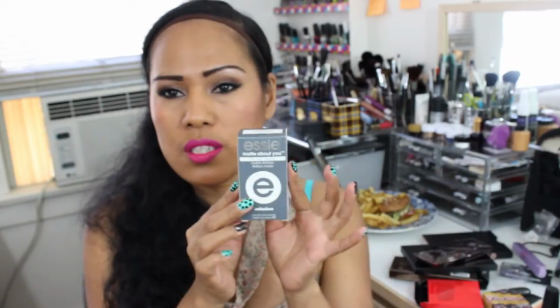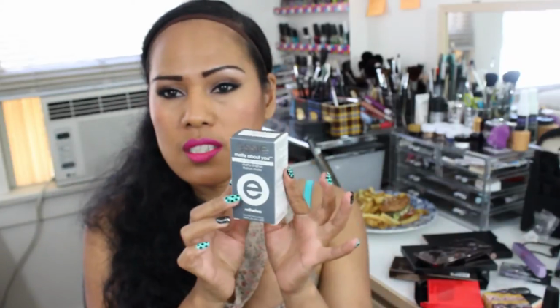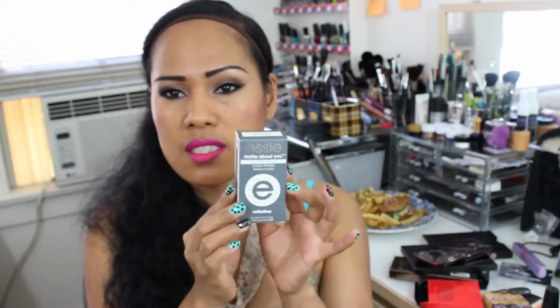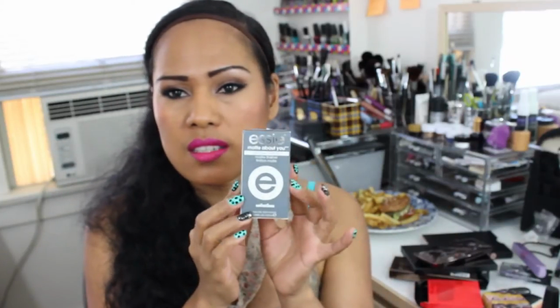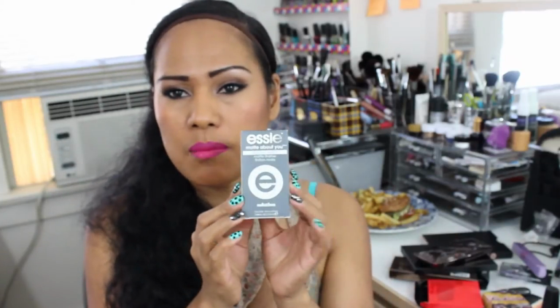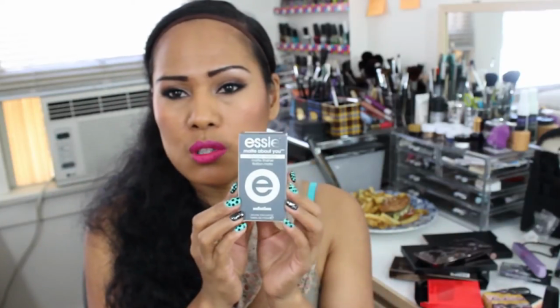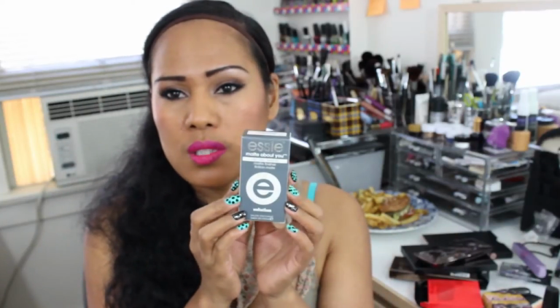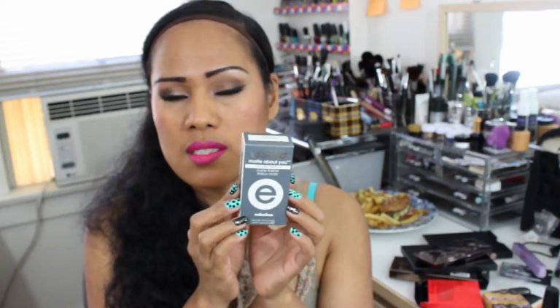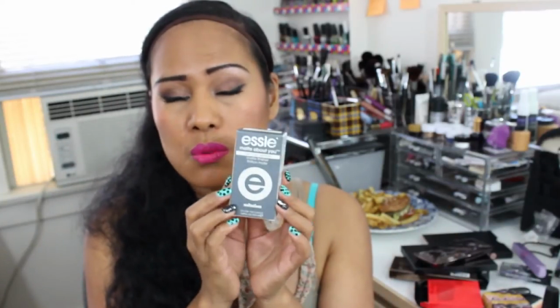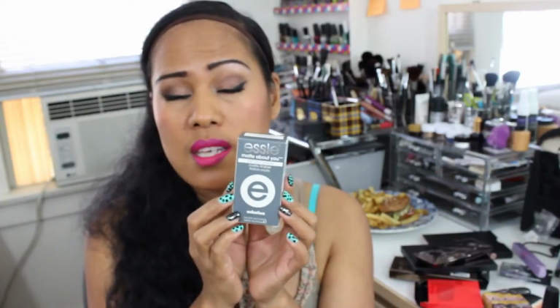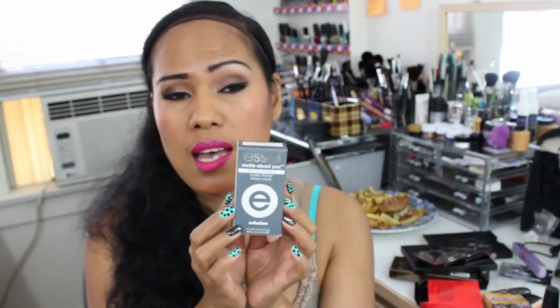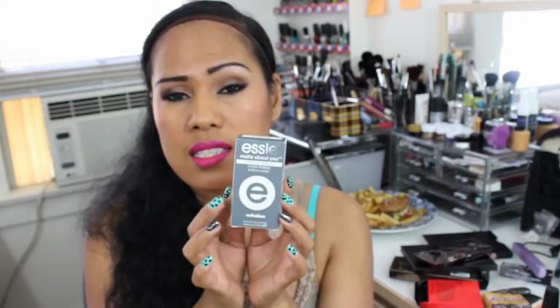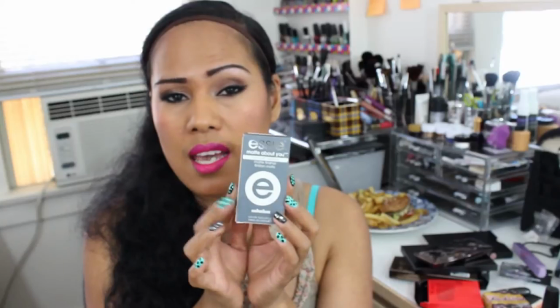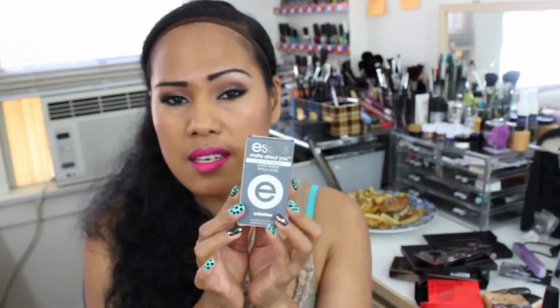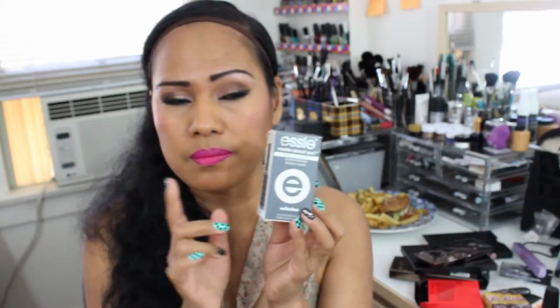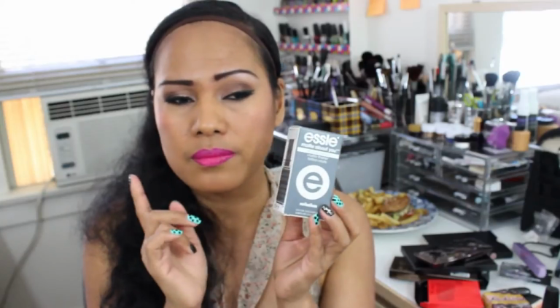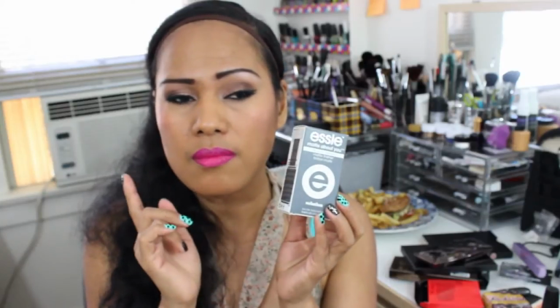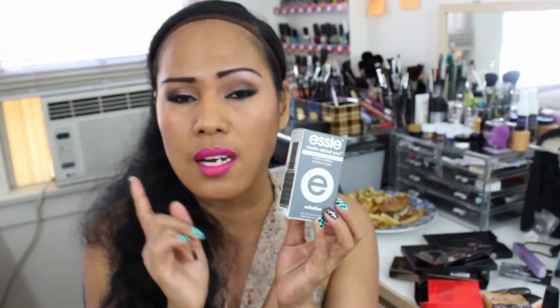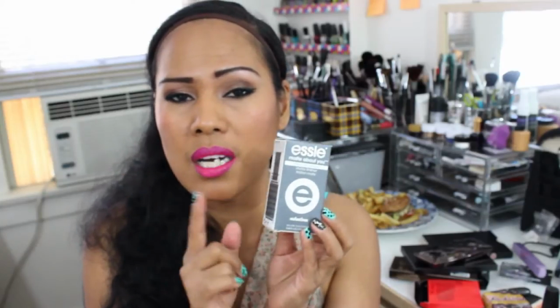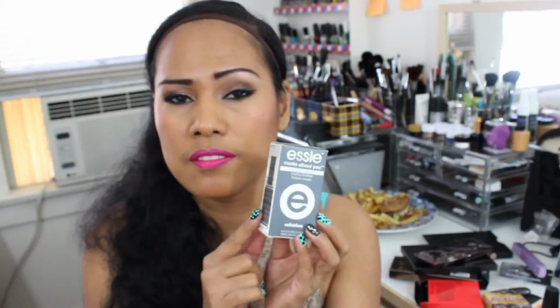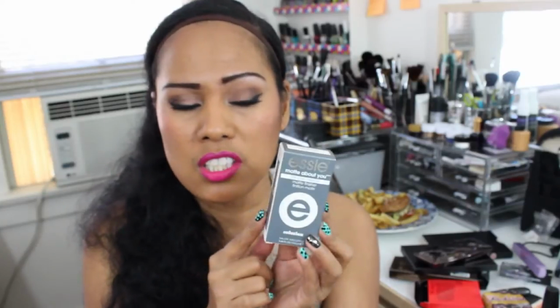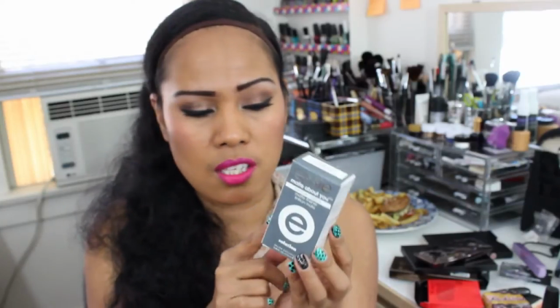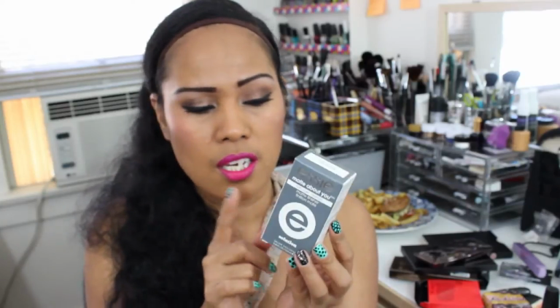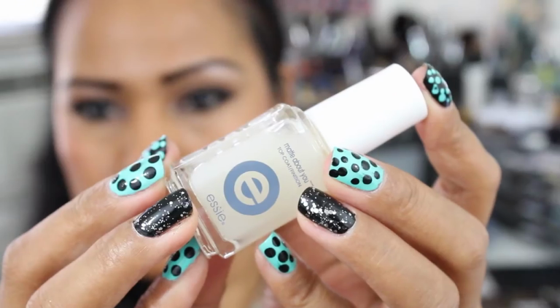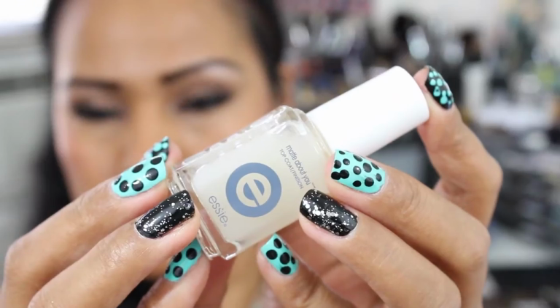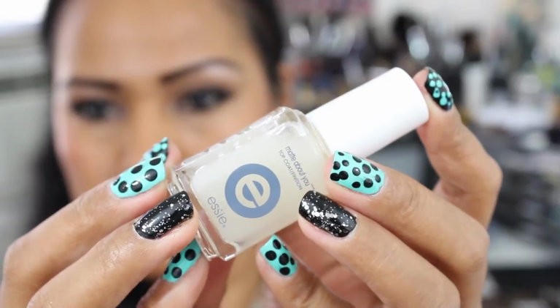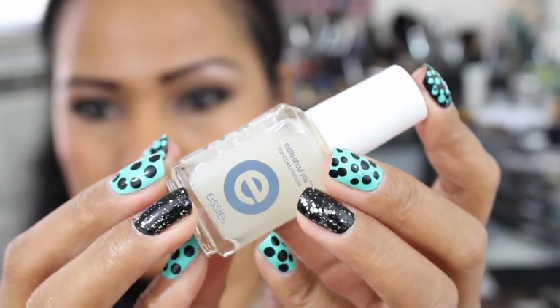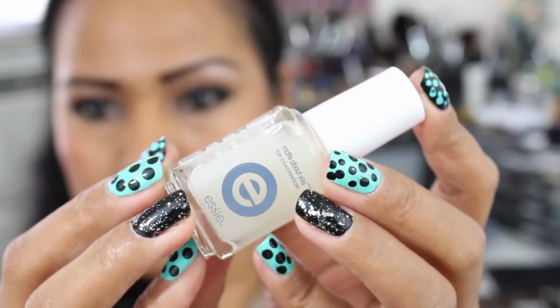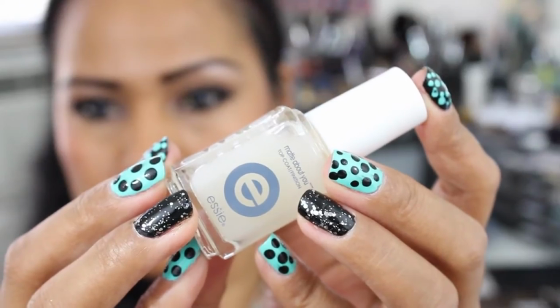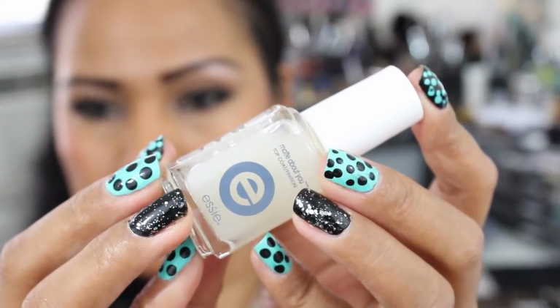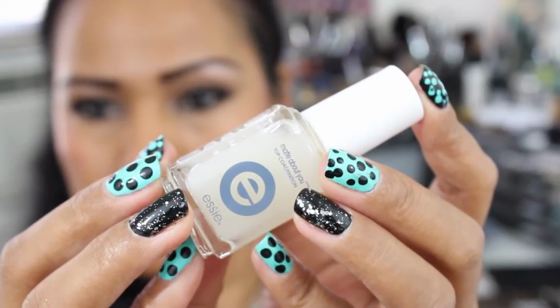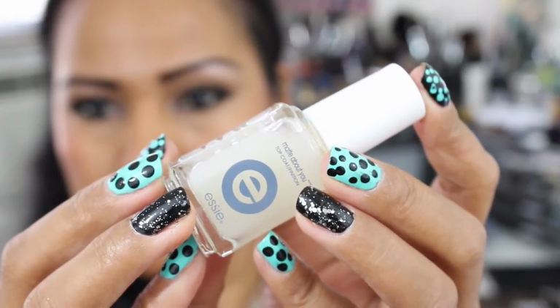From Ulta I got this 'Mad About You' and this is the top coat which has a matte finish. So this is the OPI Mad About You.